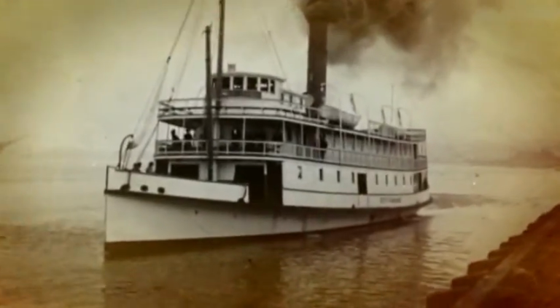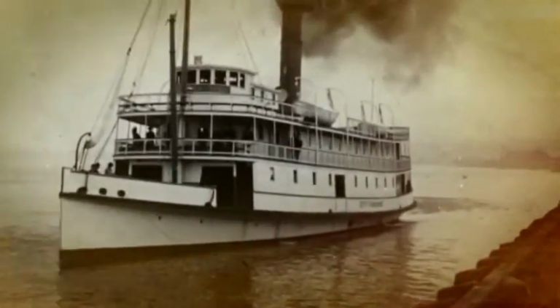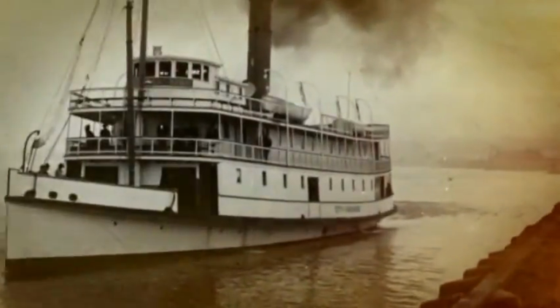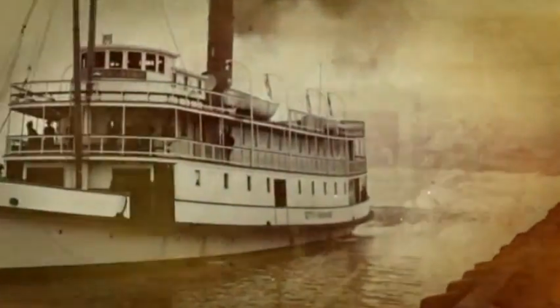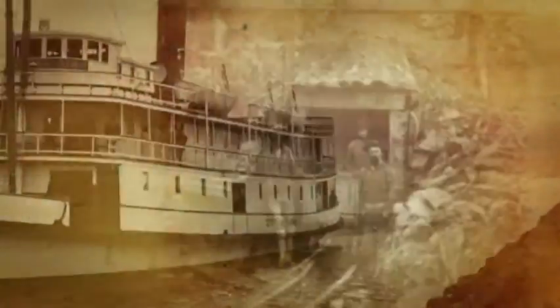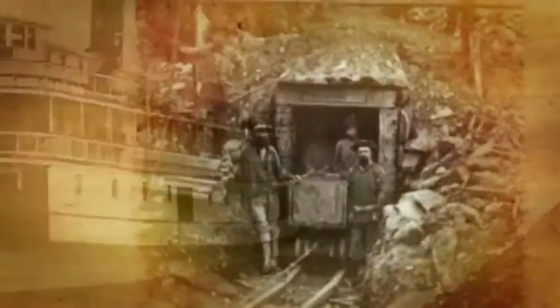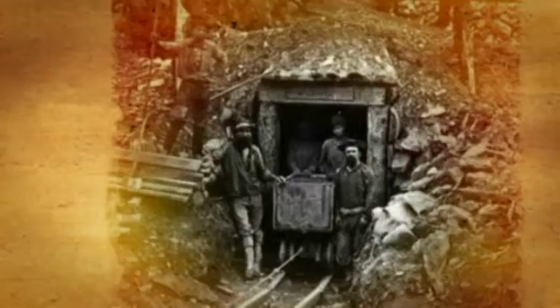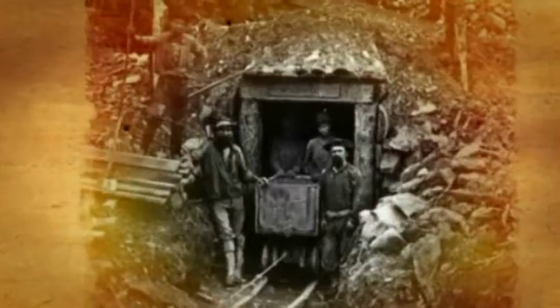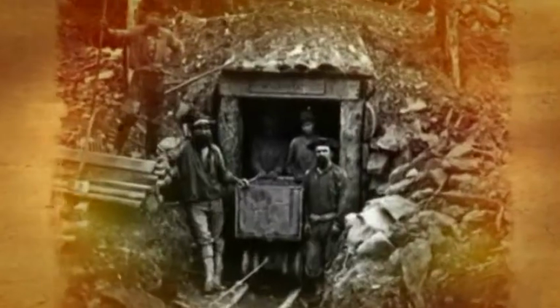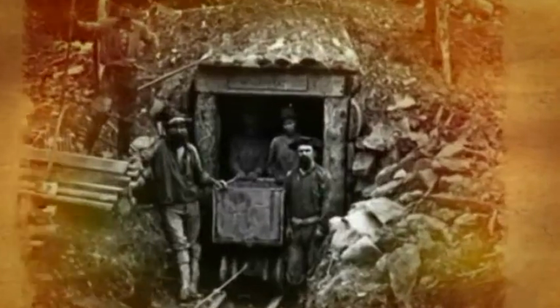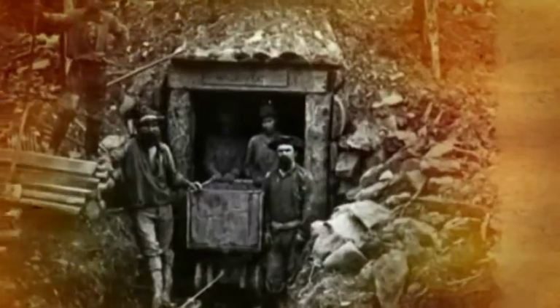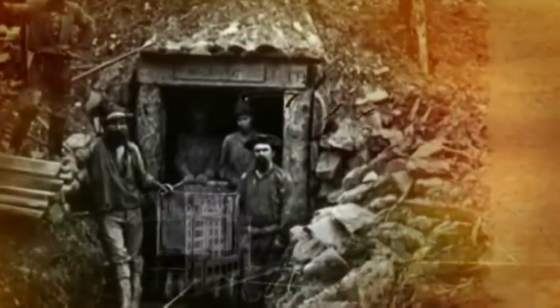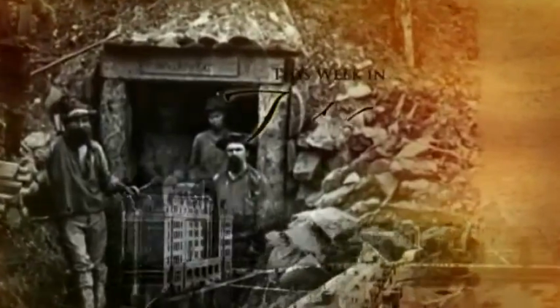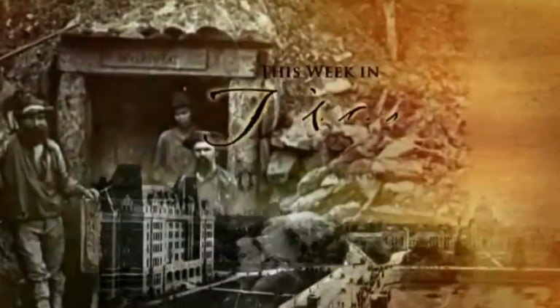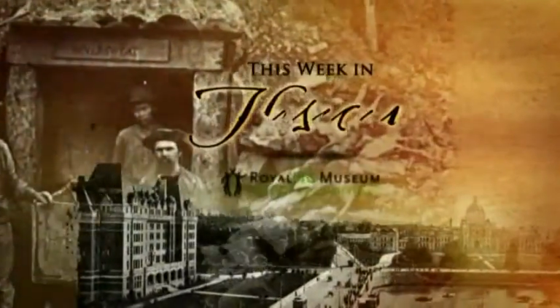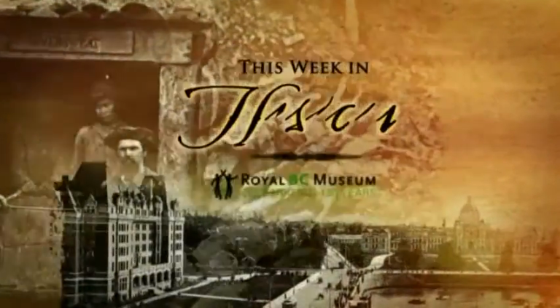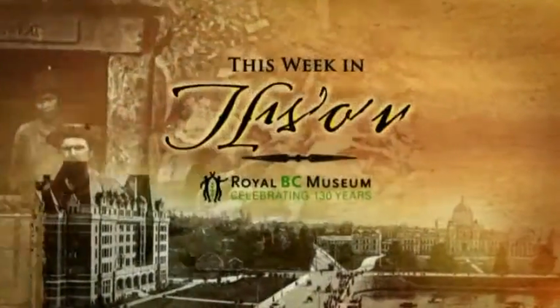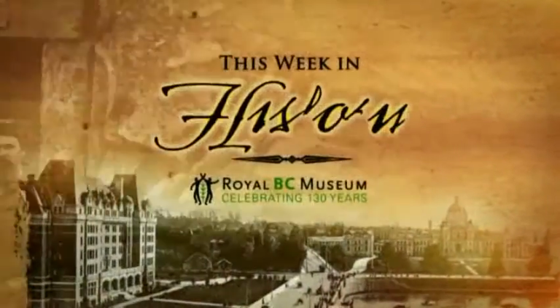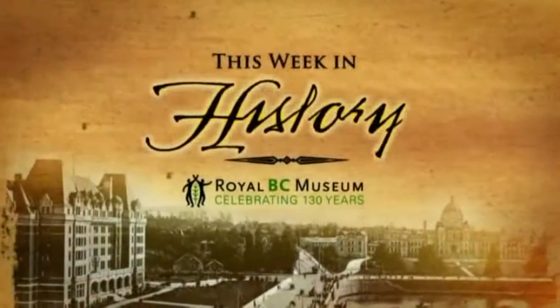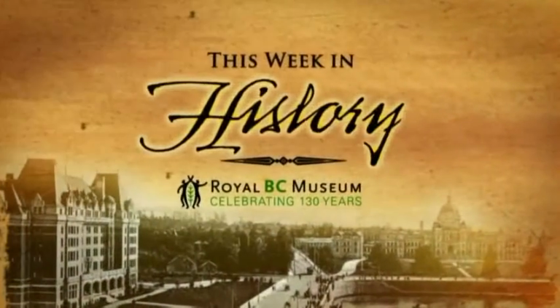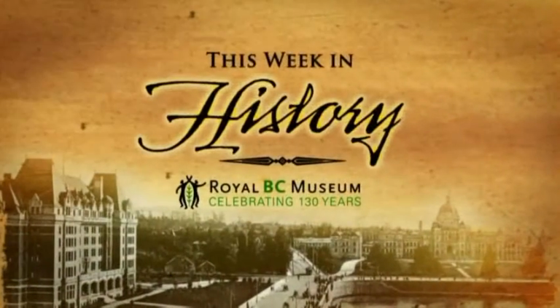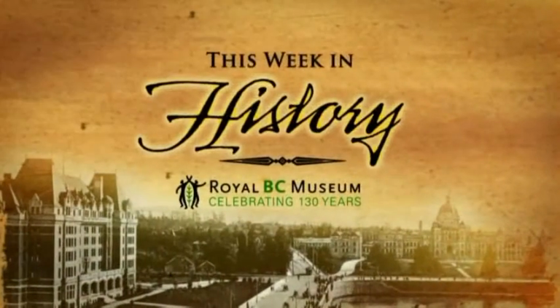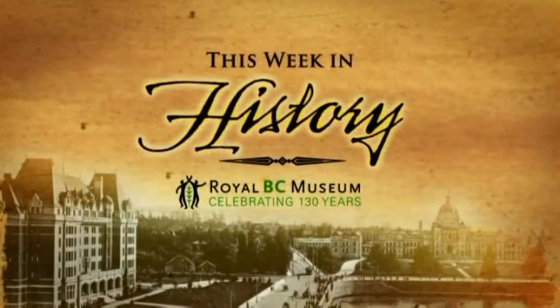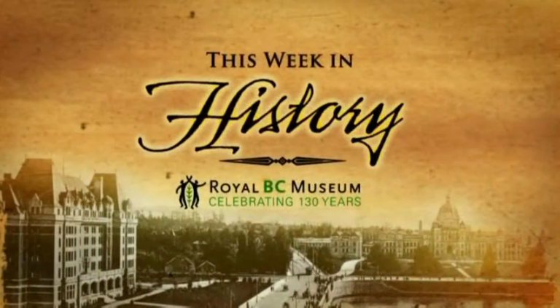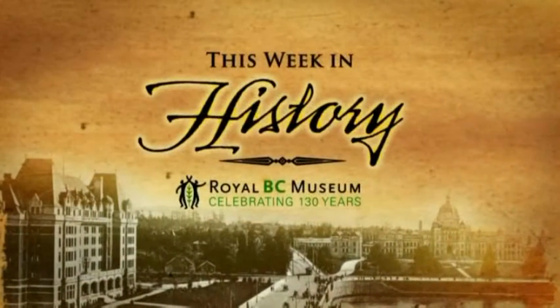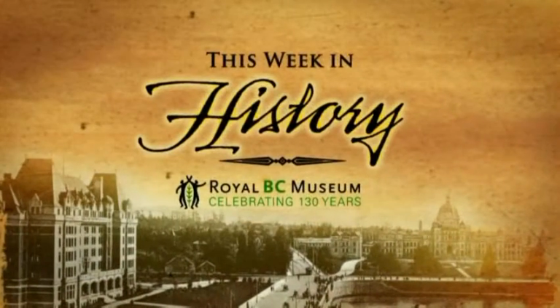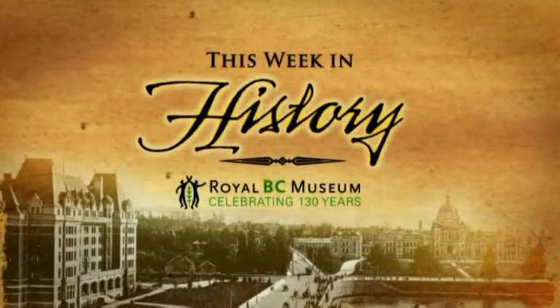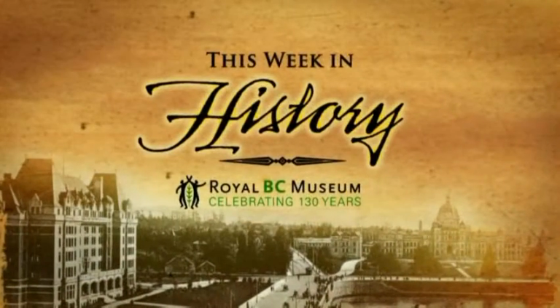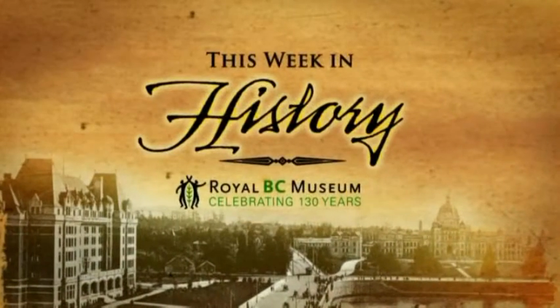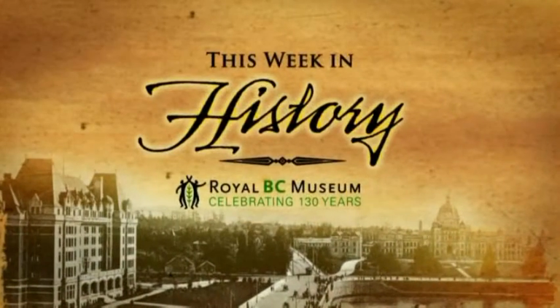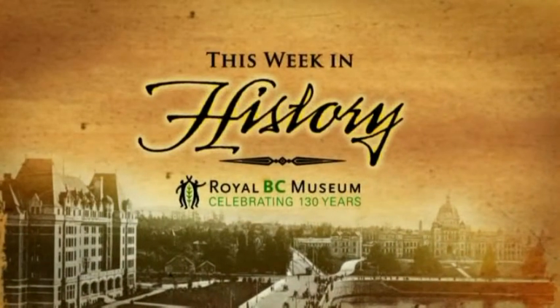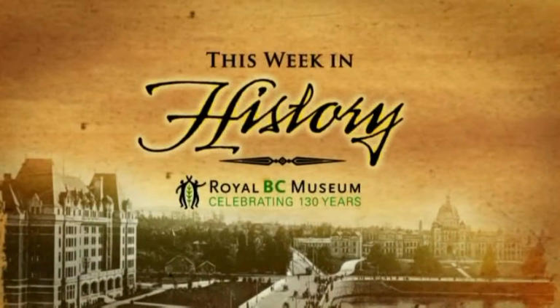This Week in History, brought to you by the Royal BC Museum, celebrating 130 years.